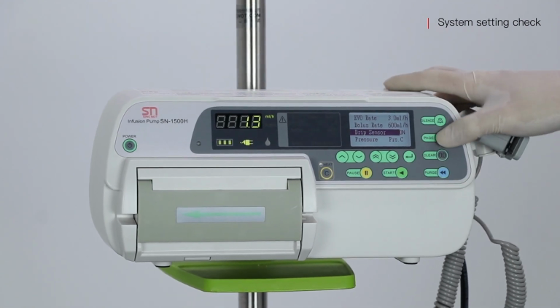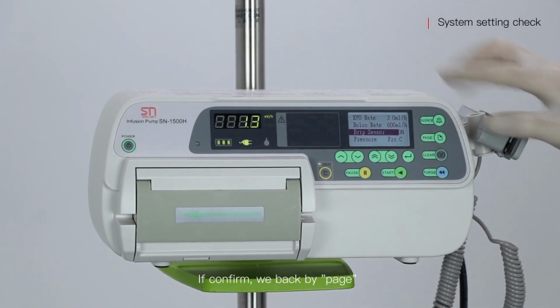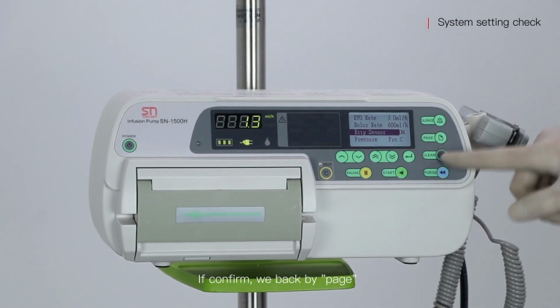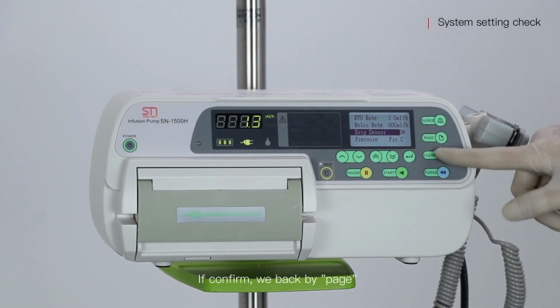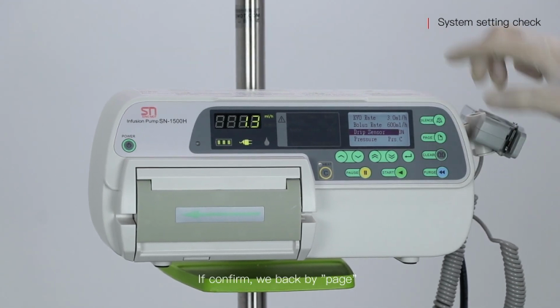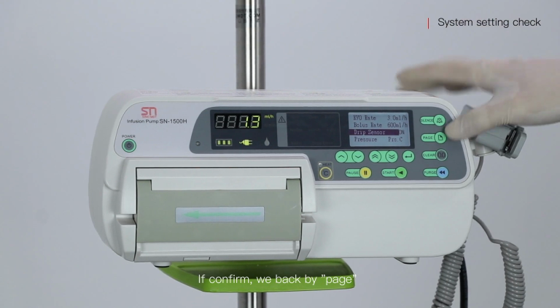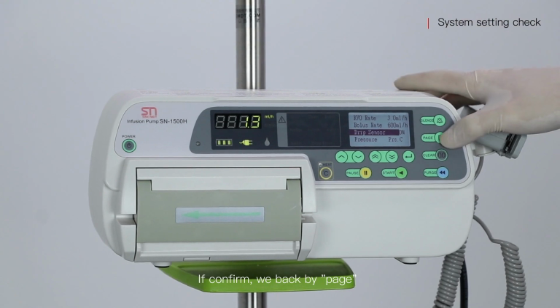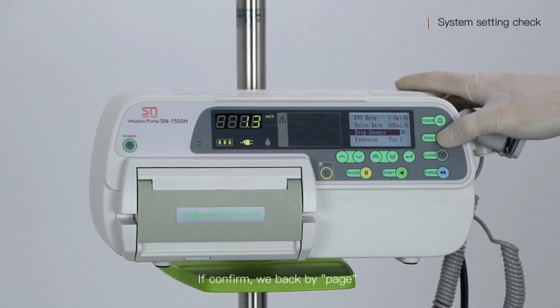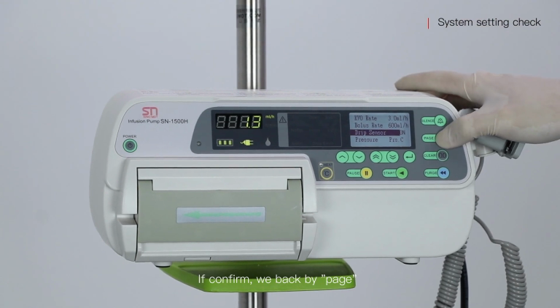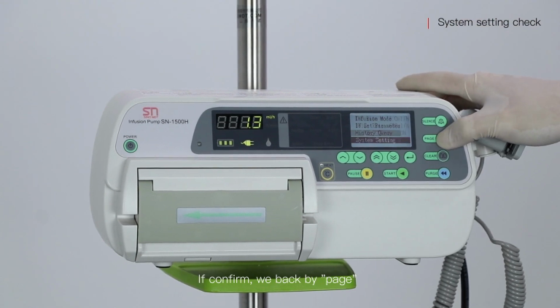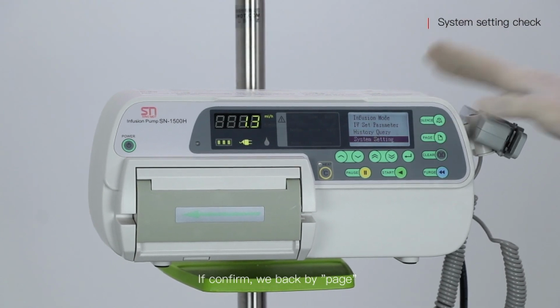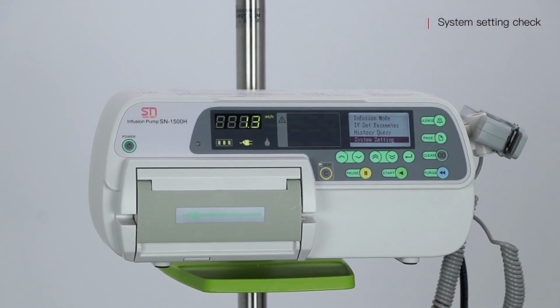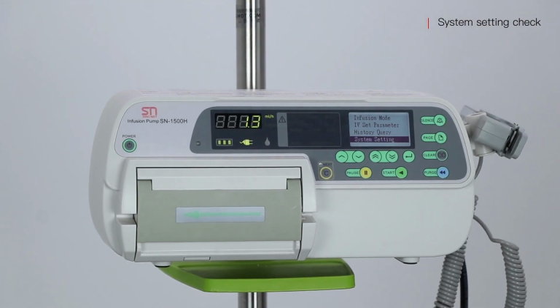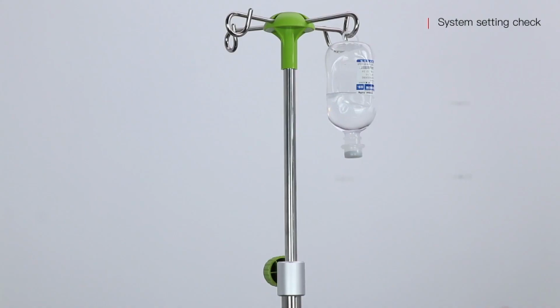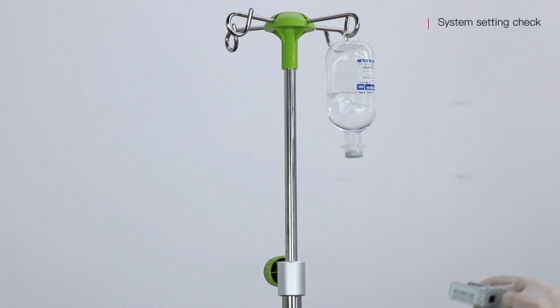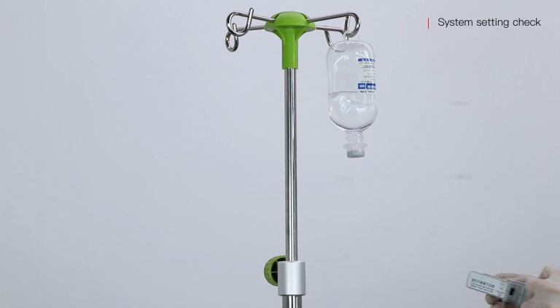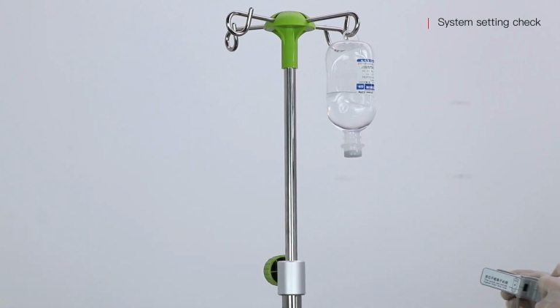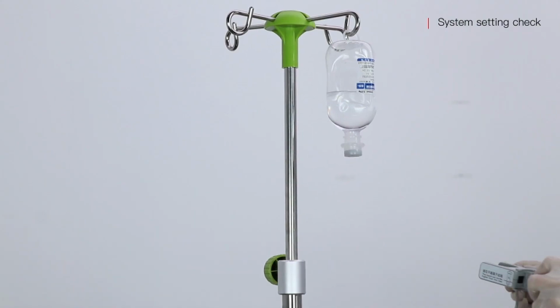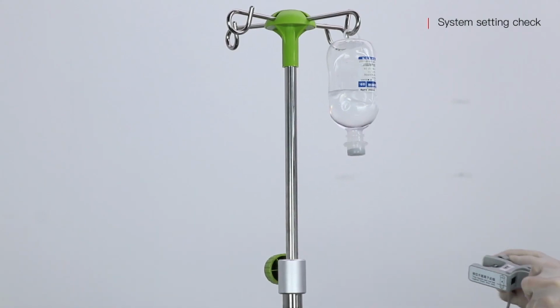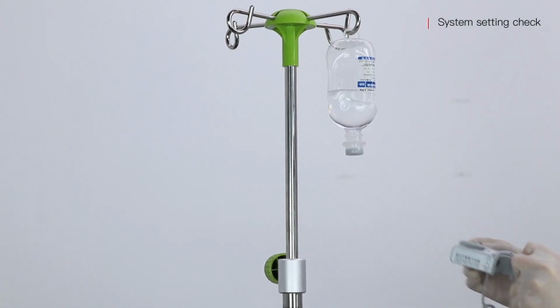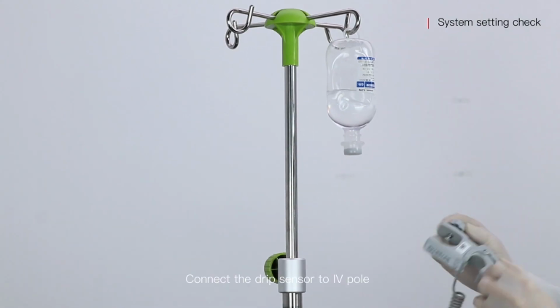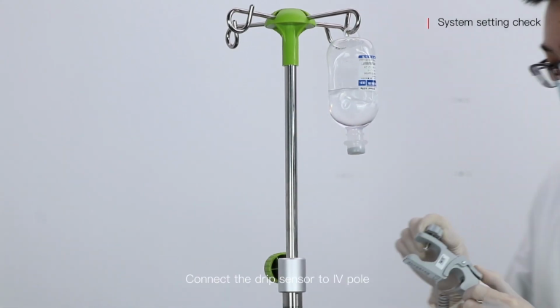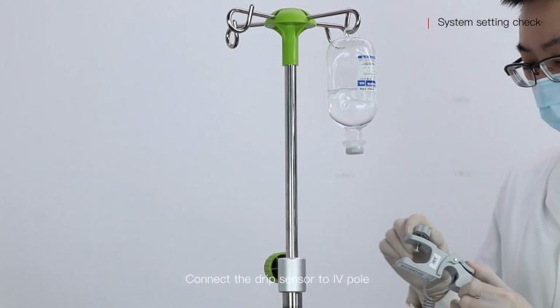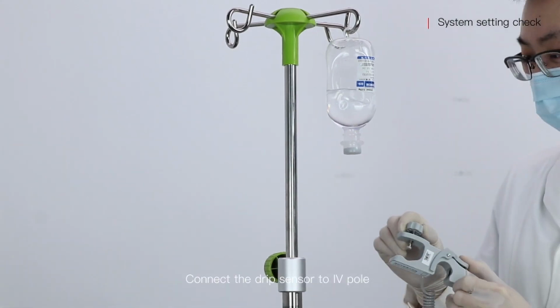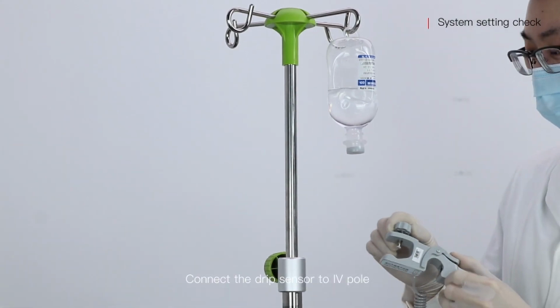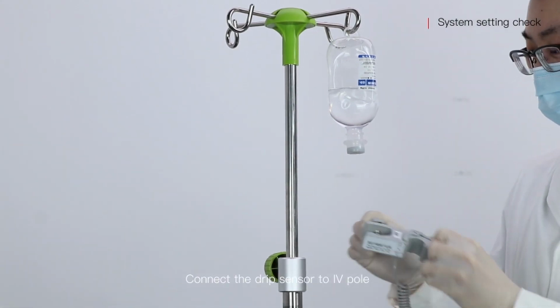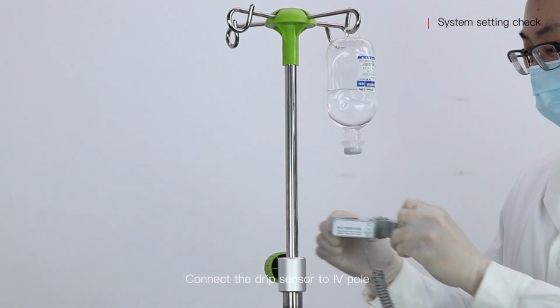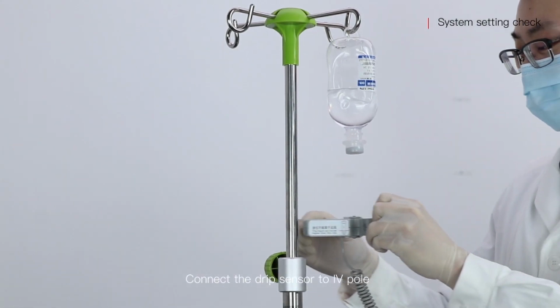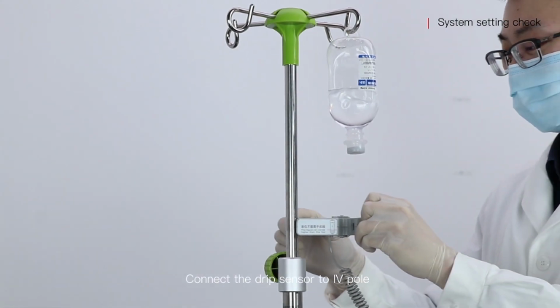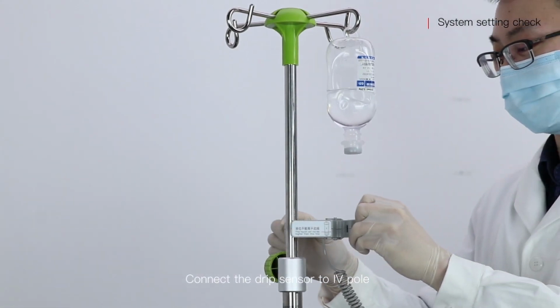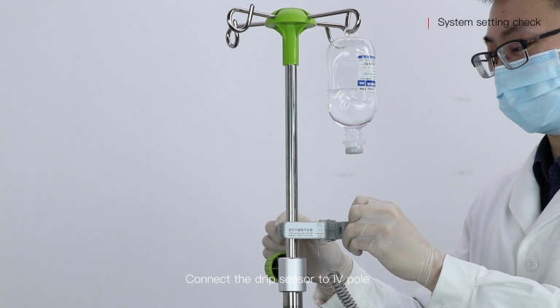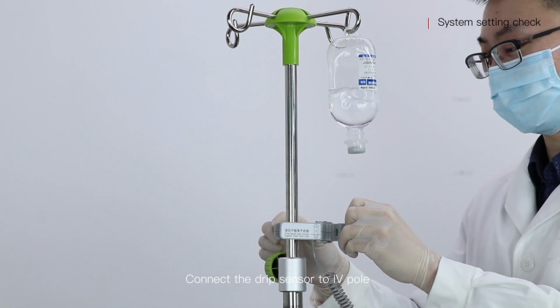Go back by pressing page, then connect the drip sensor to the IV pole.